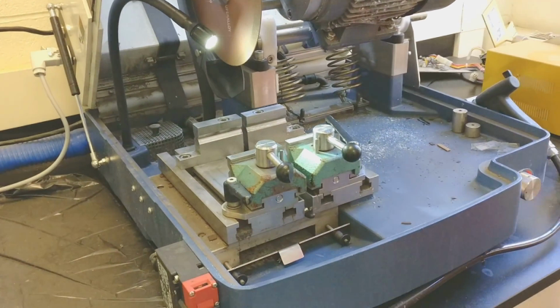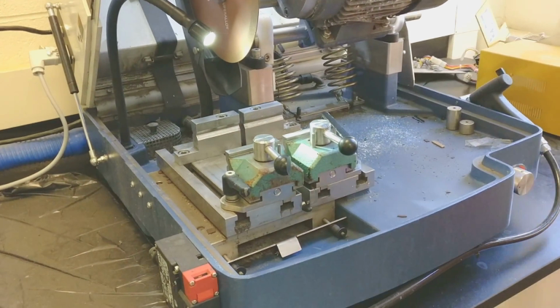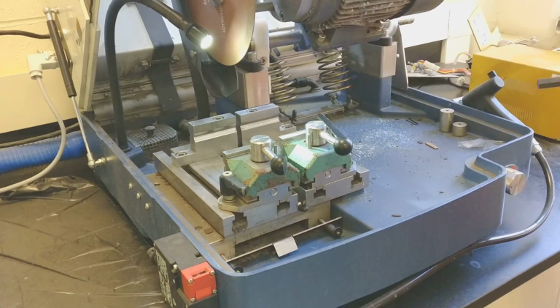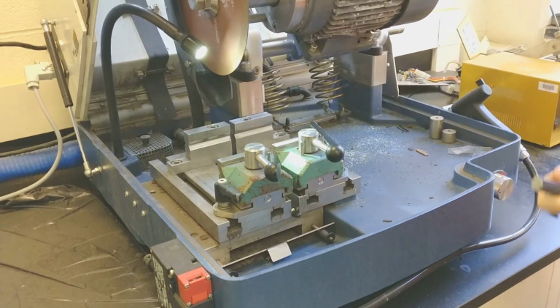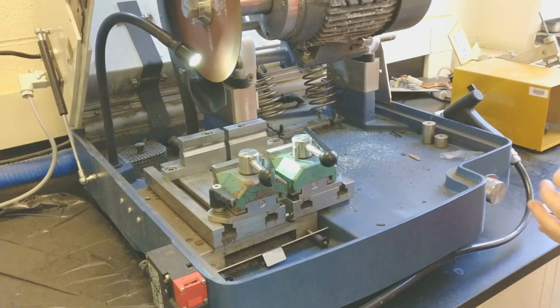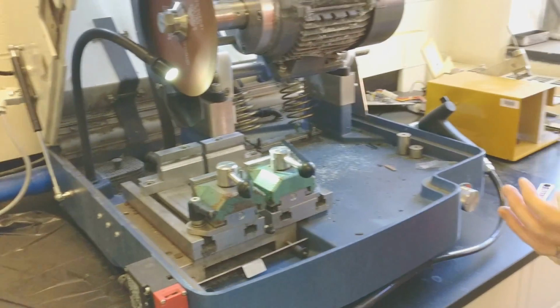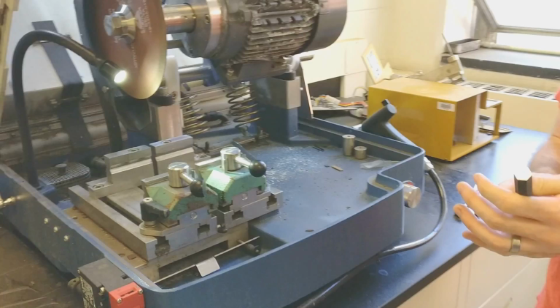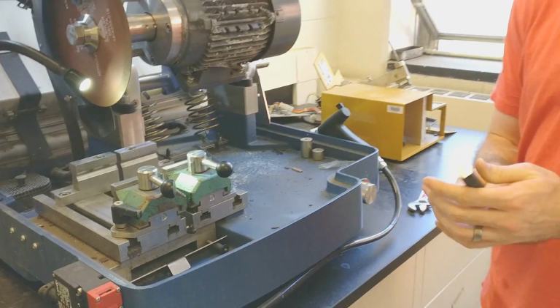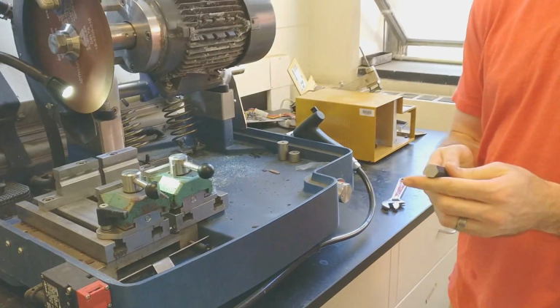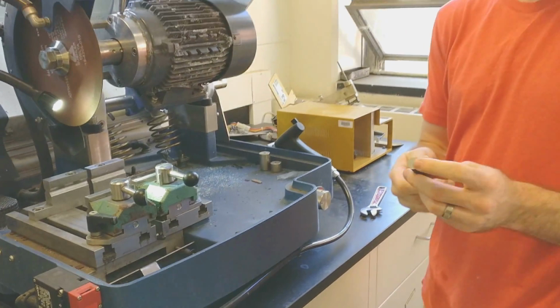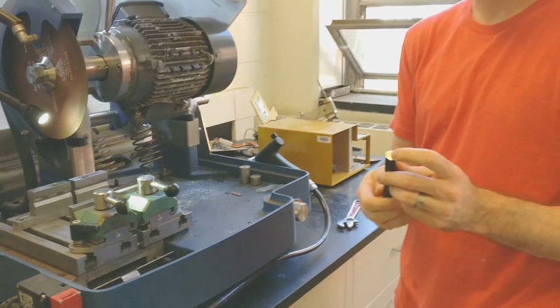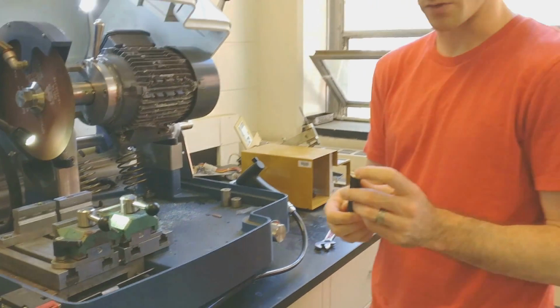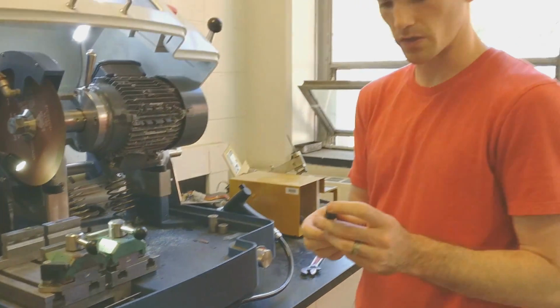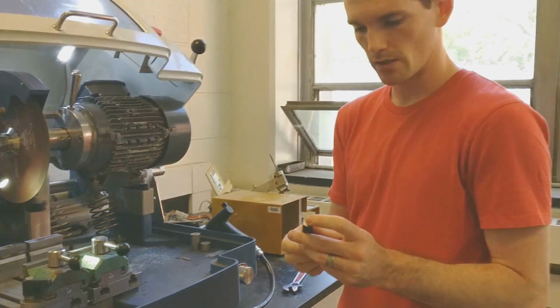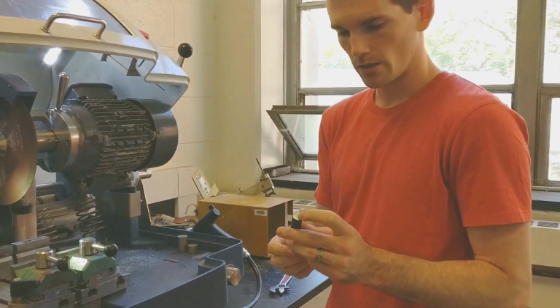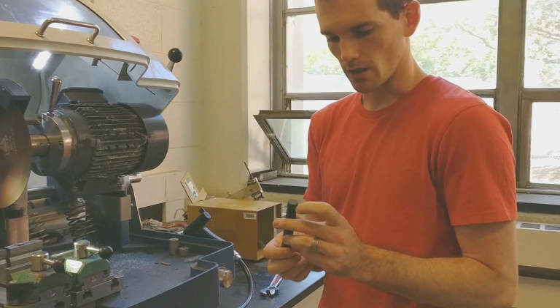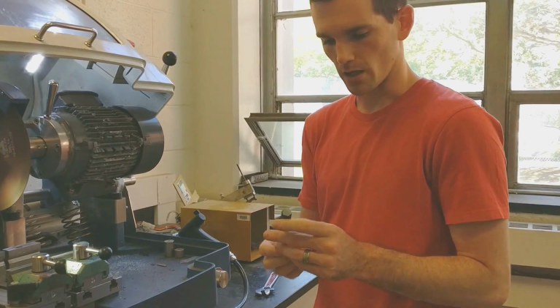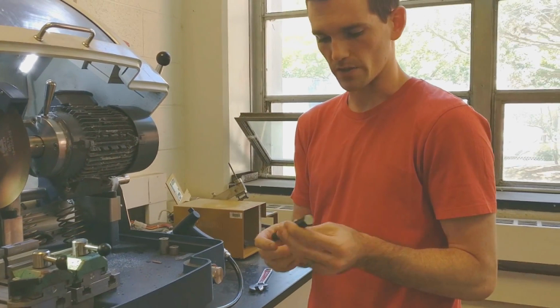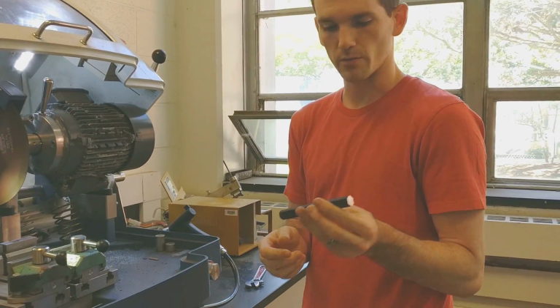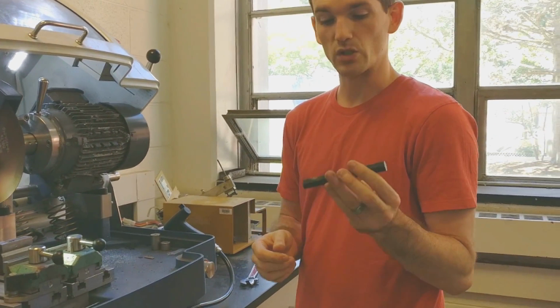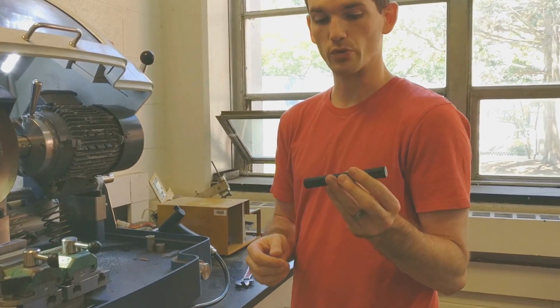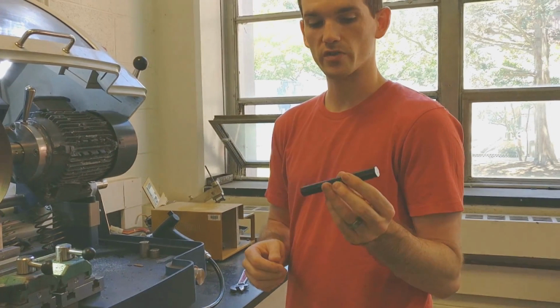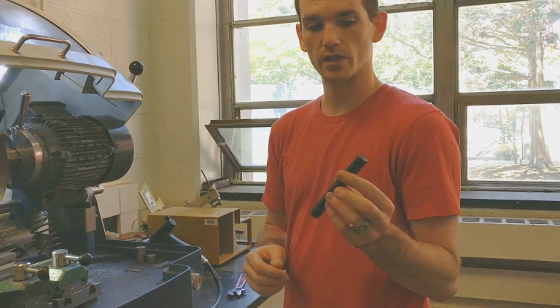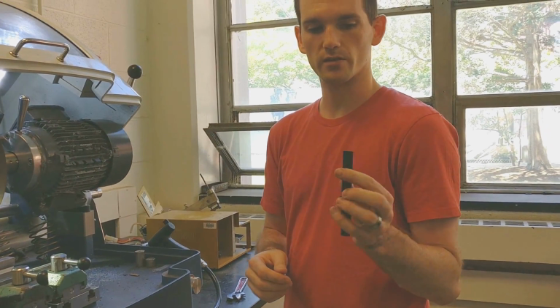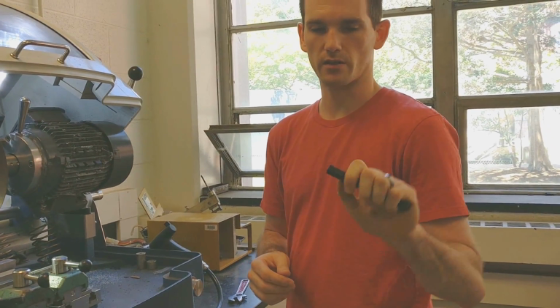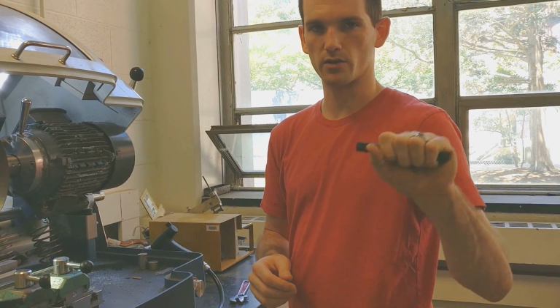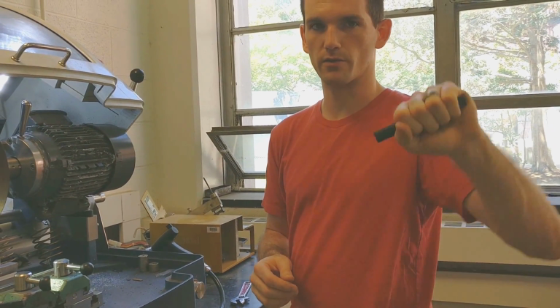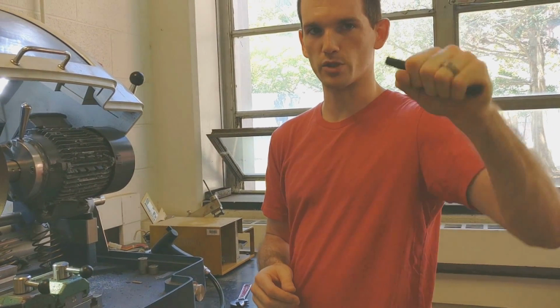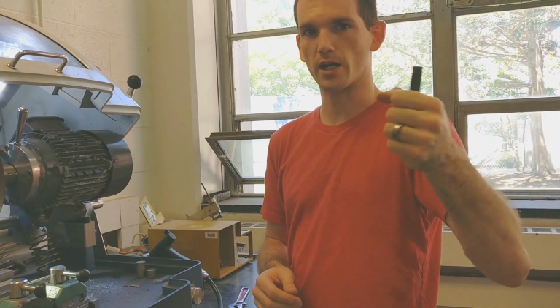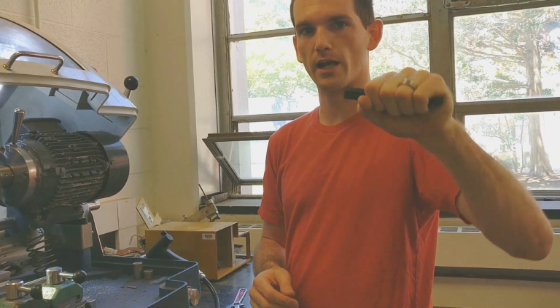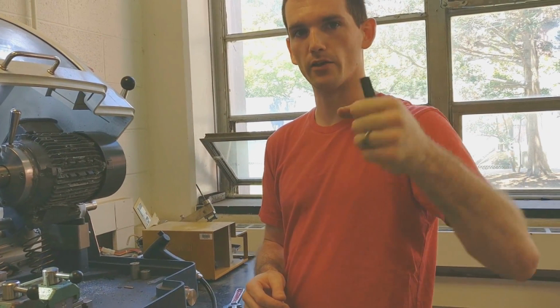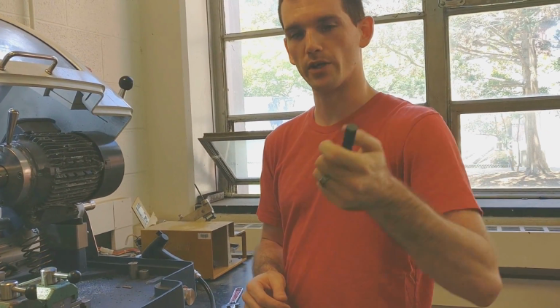So what we're going to chop today is tool steel — it's from a giant Allen wrench.